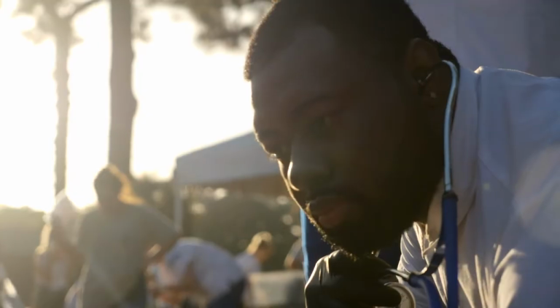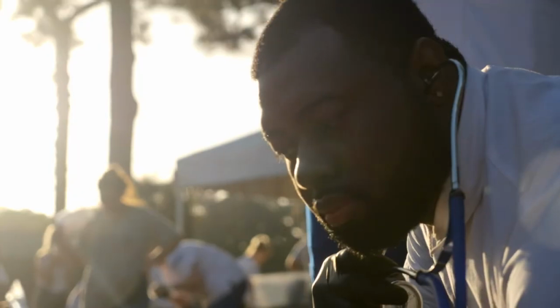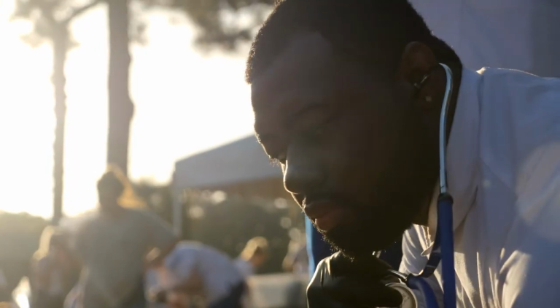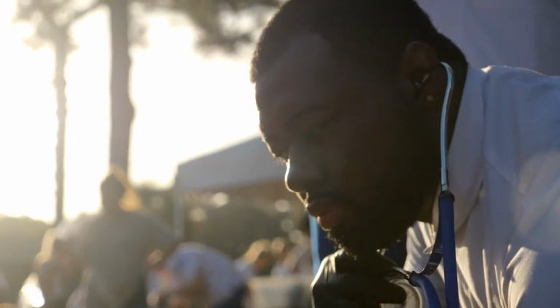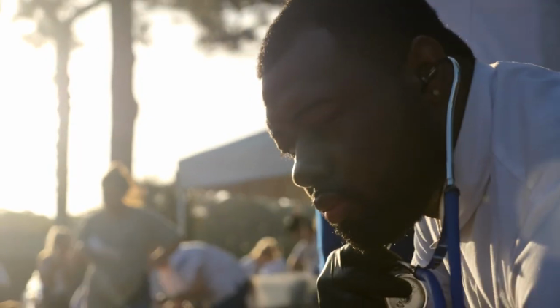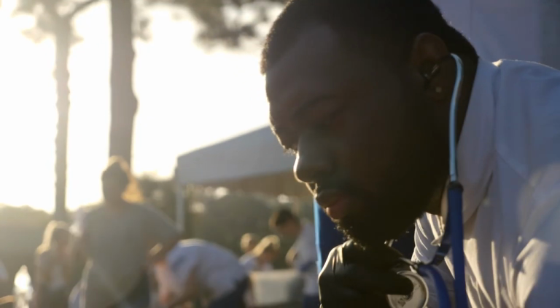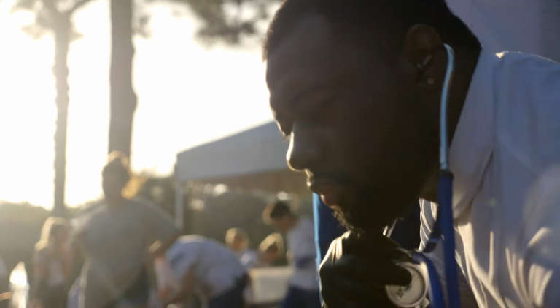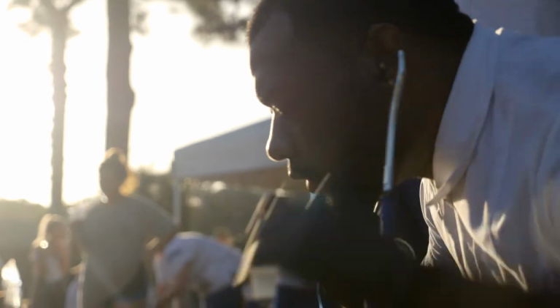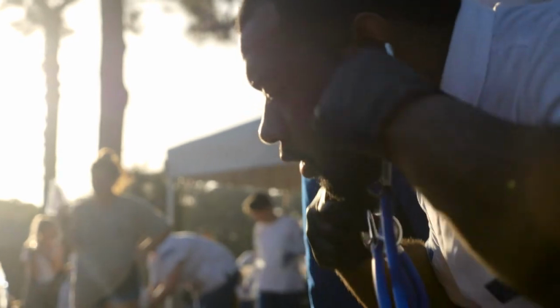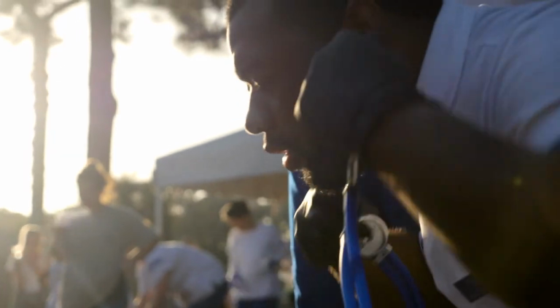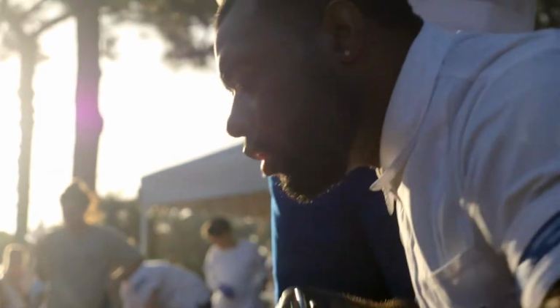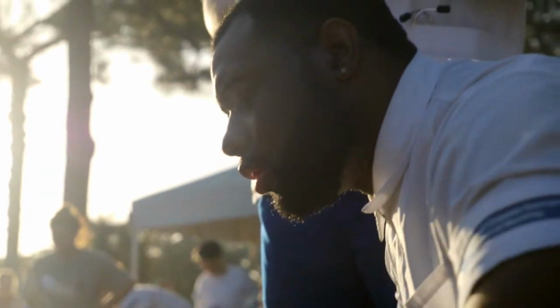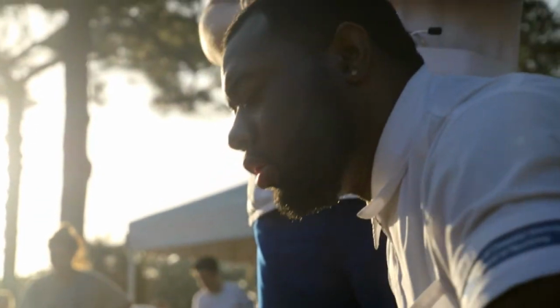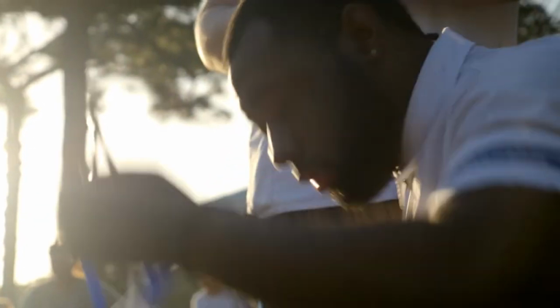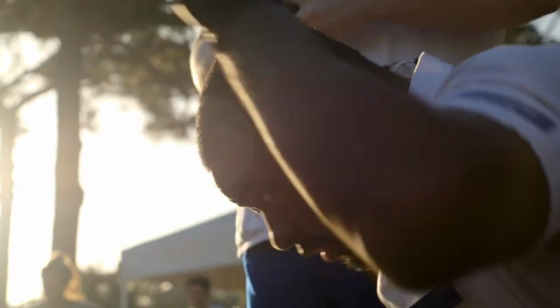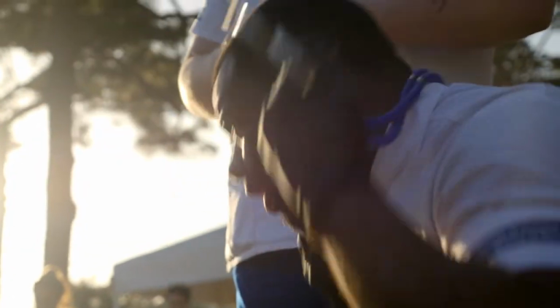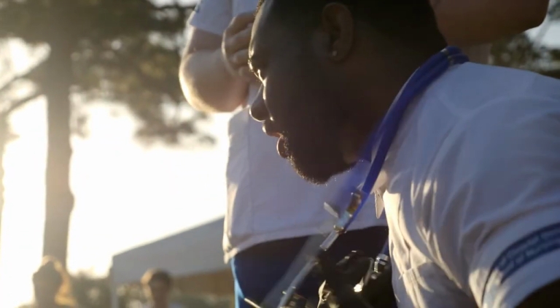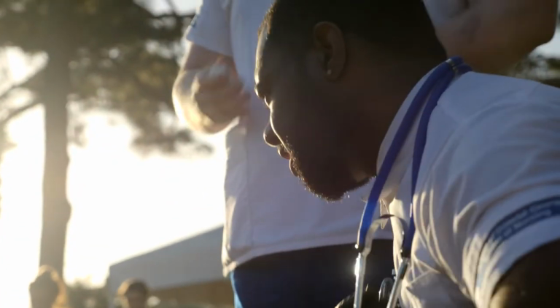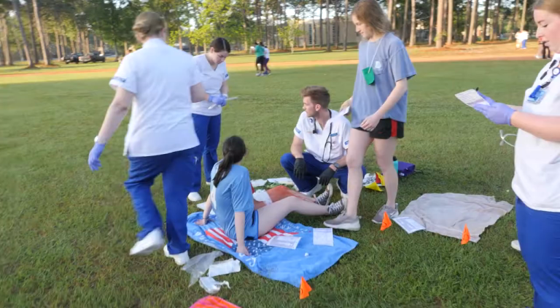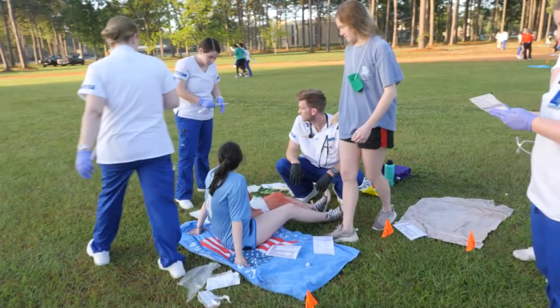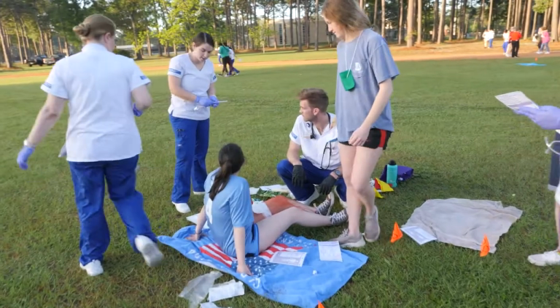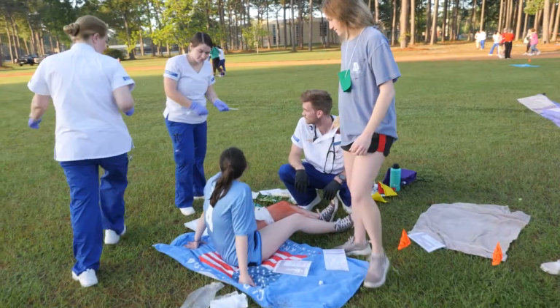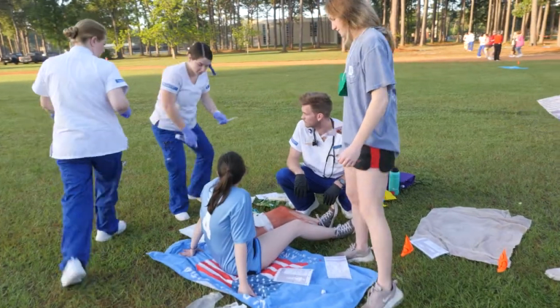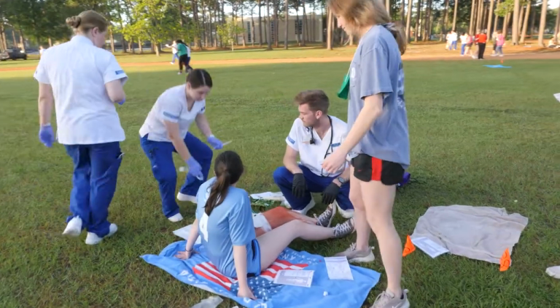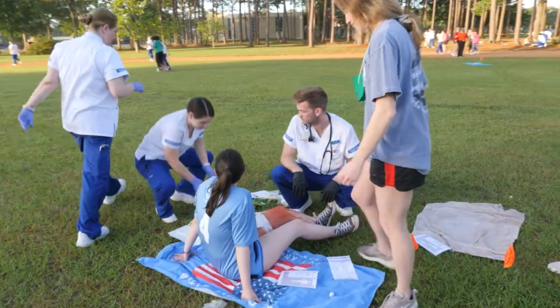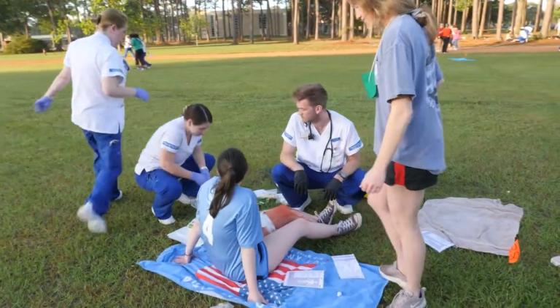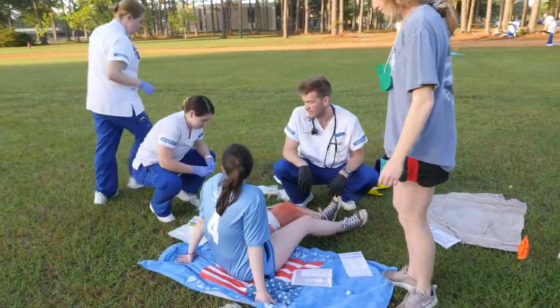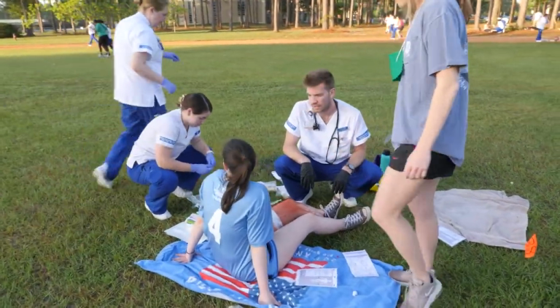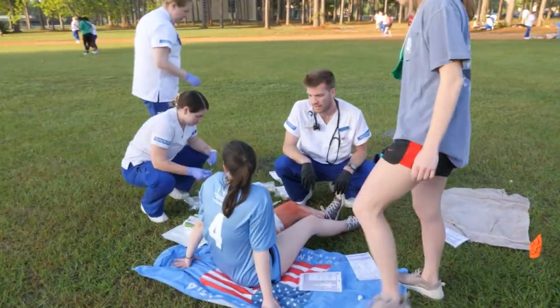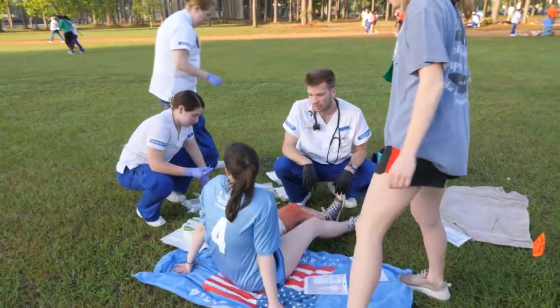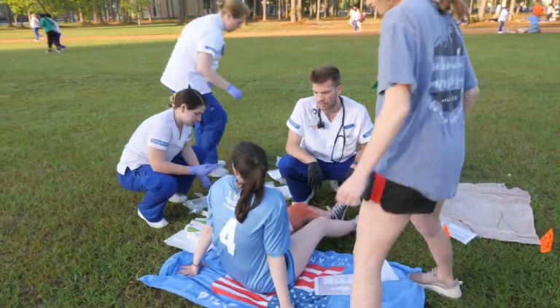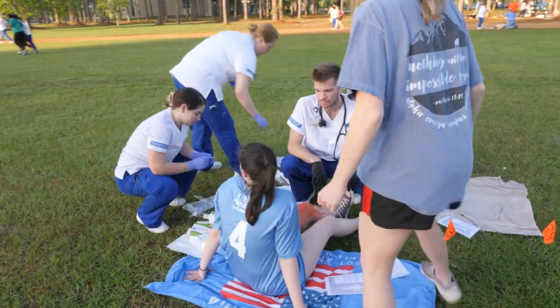My favorite part is everybody helping each other — teamwork. Teamwork is a big thing in the healthcare field.